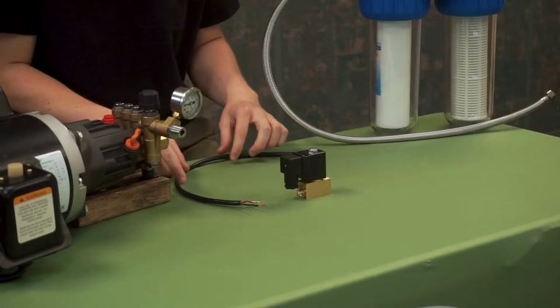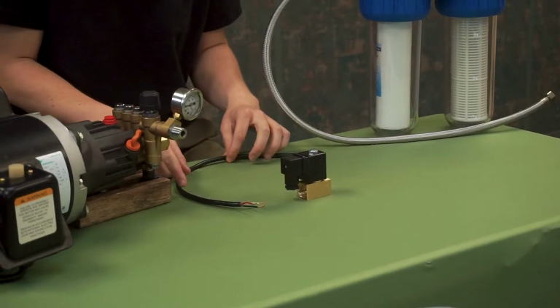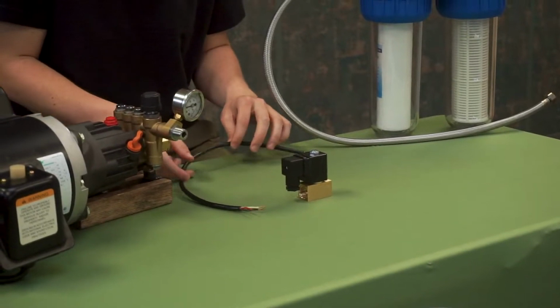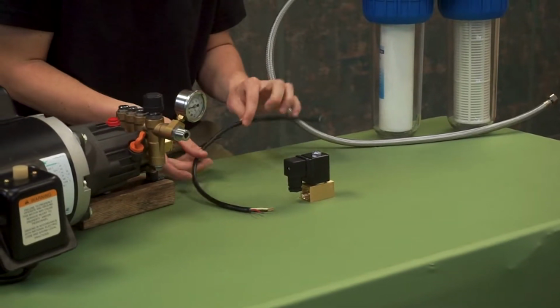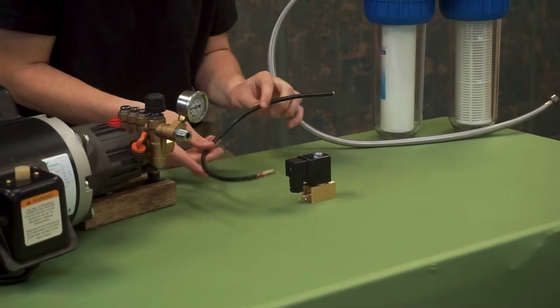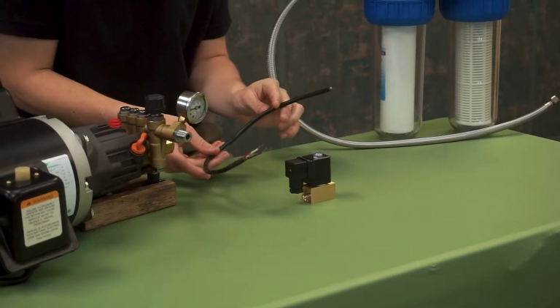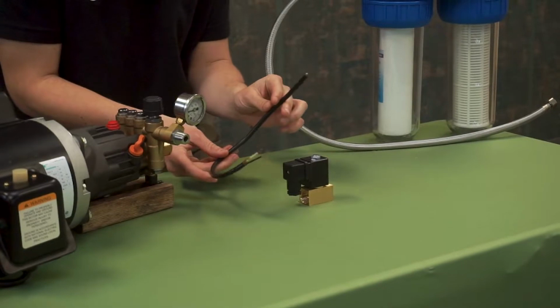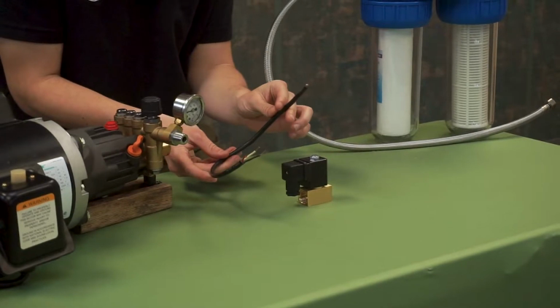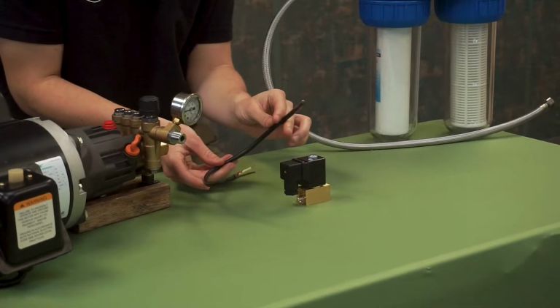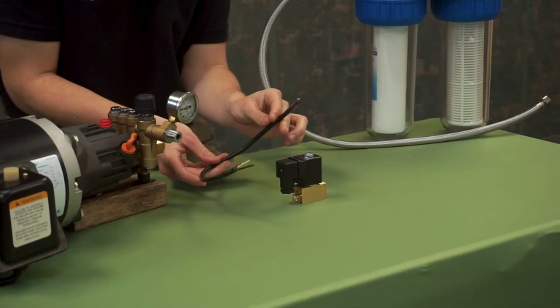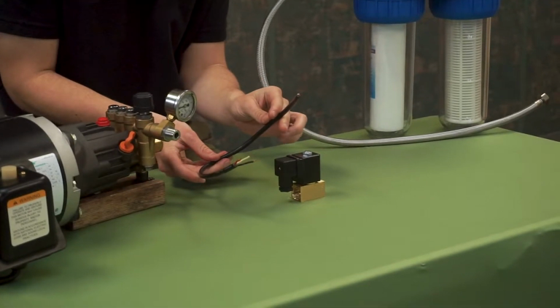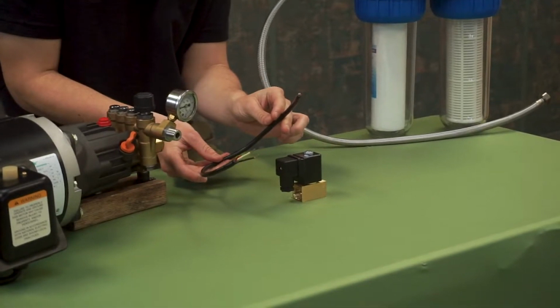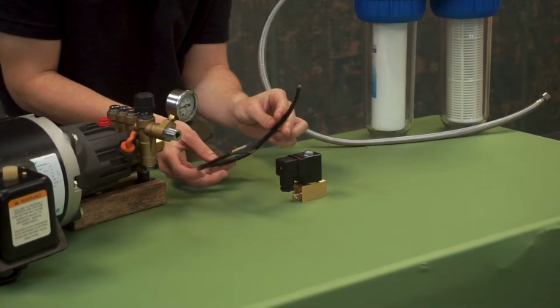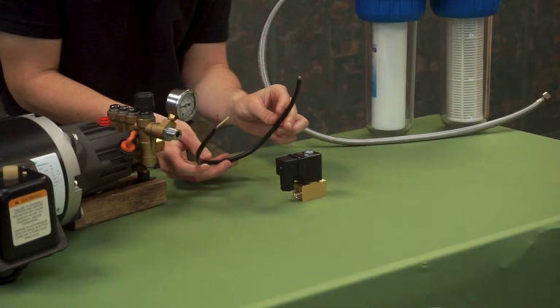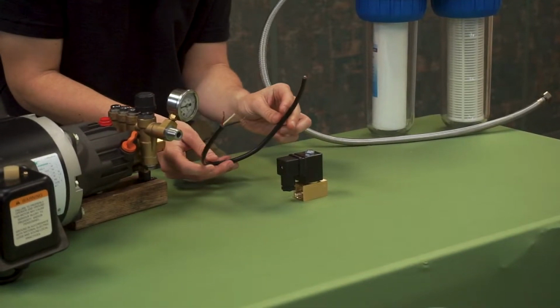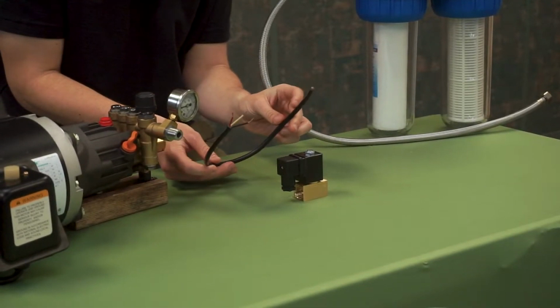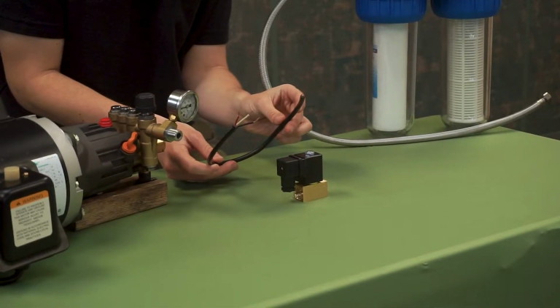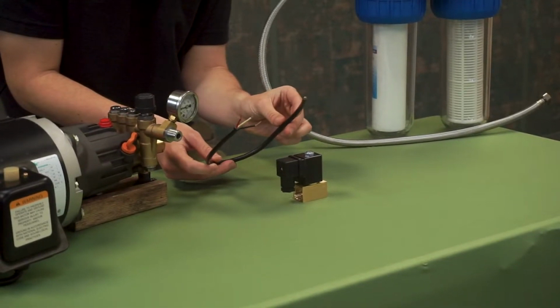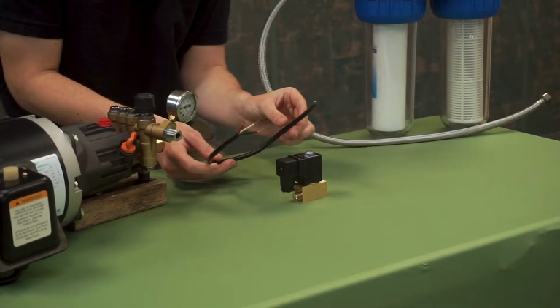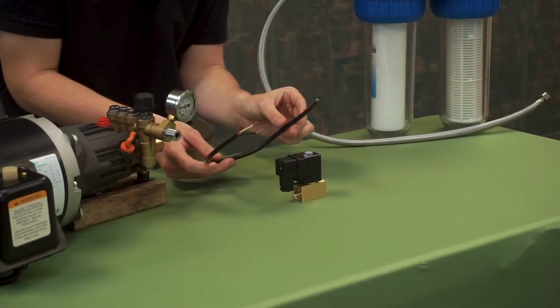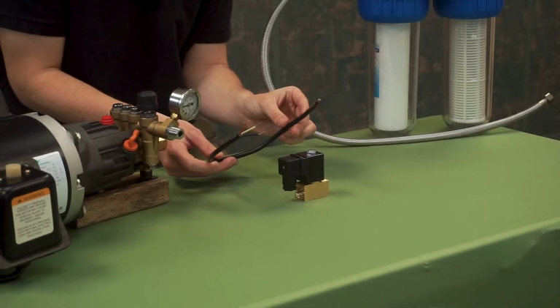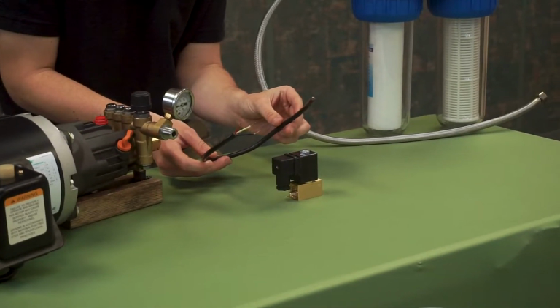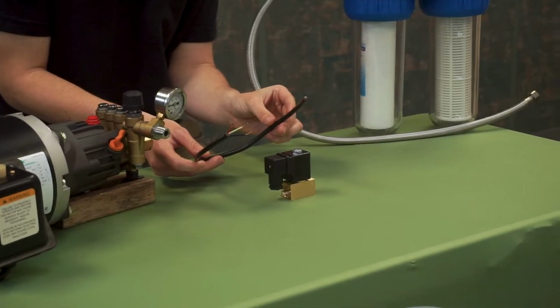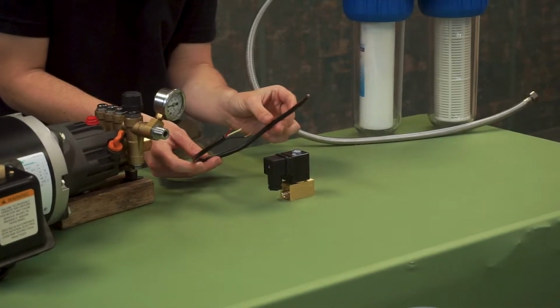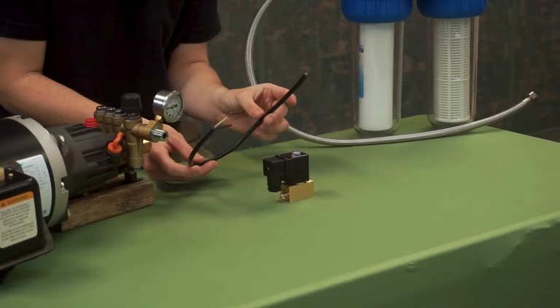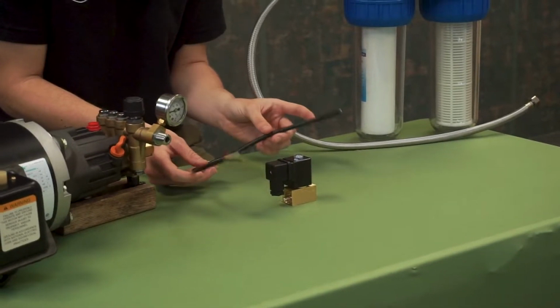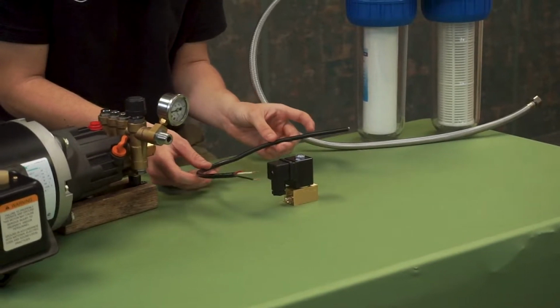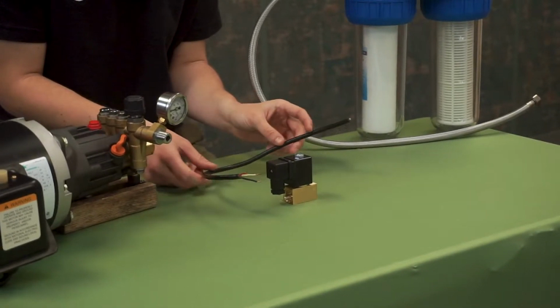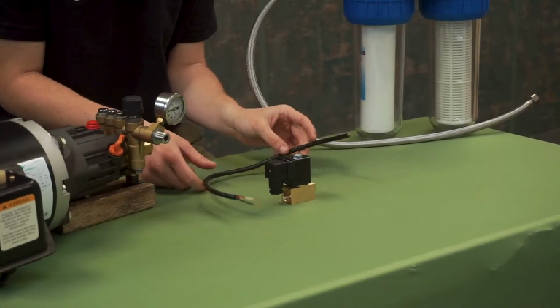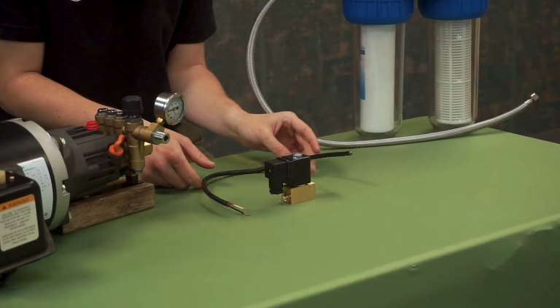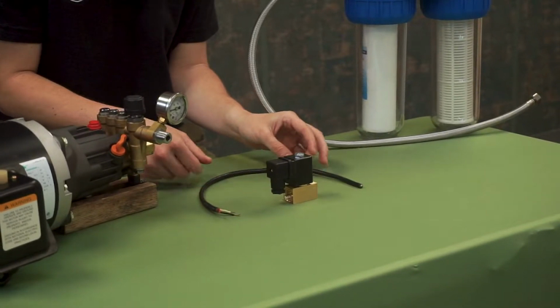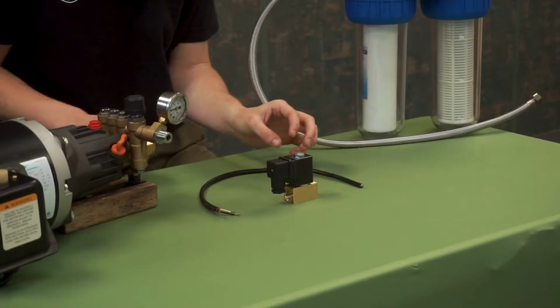One thing you will need is a length of wire for a standard 110 volt plug that we will wire in today.